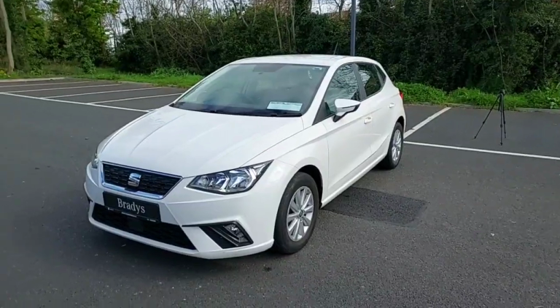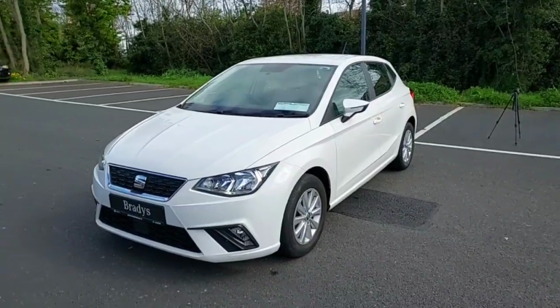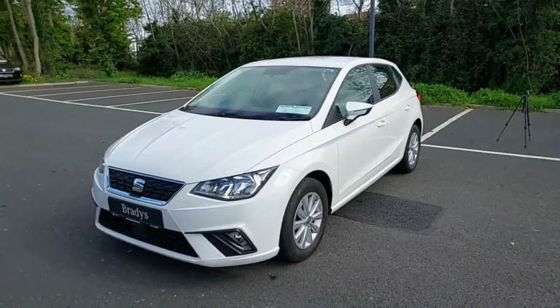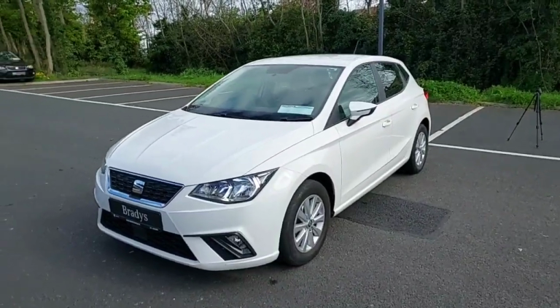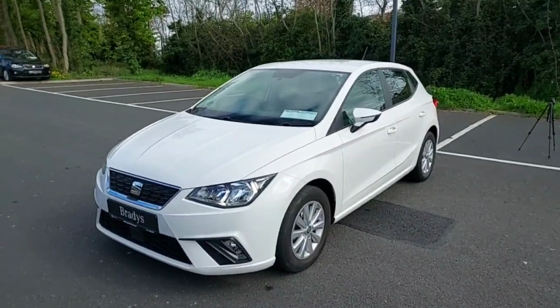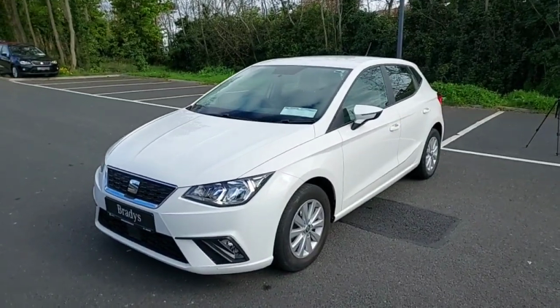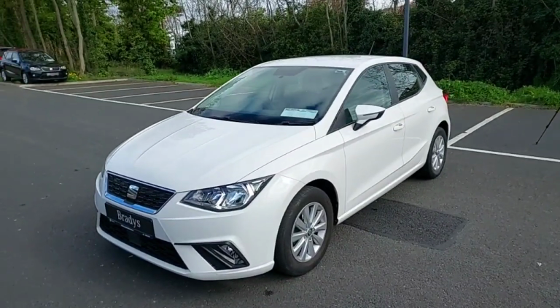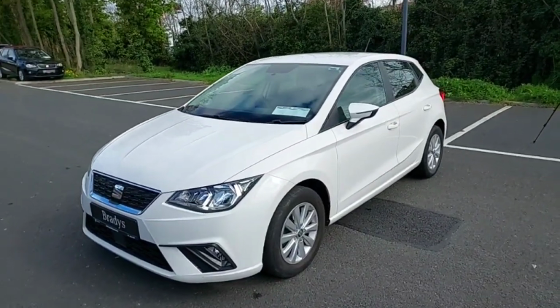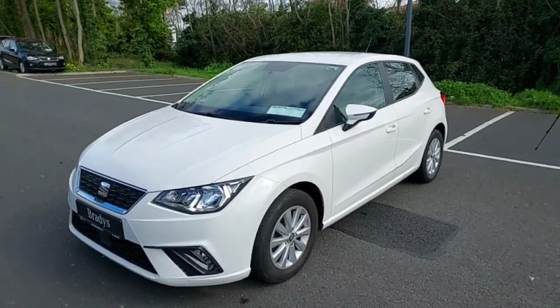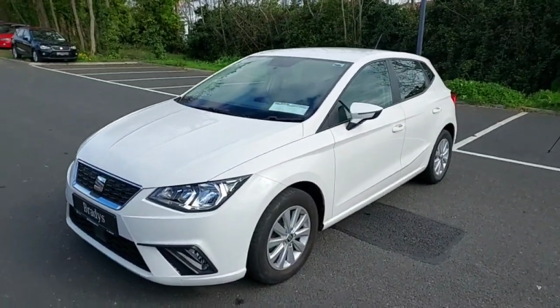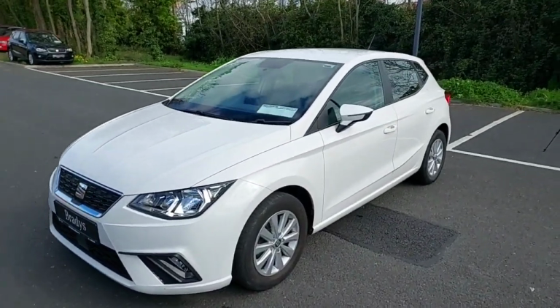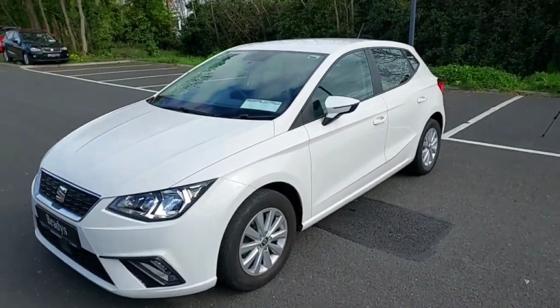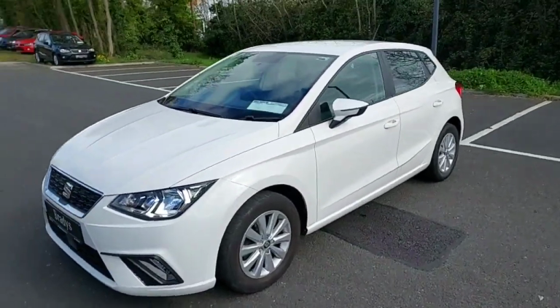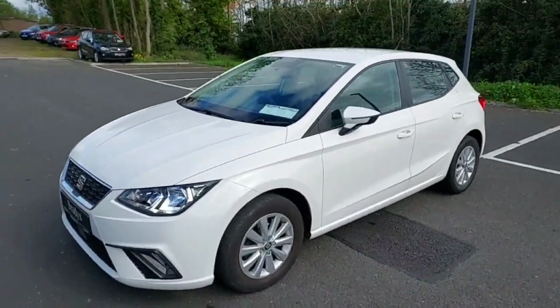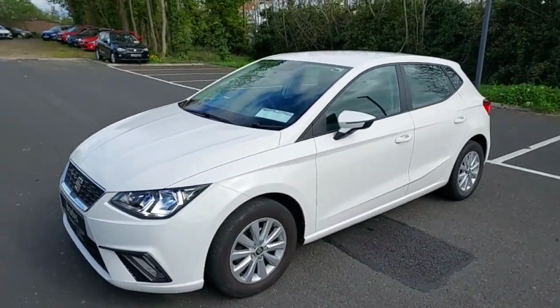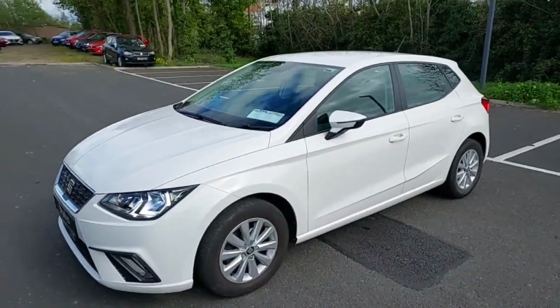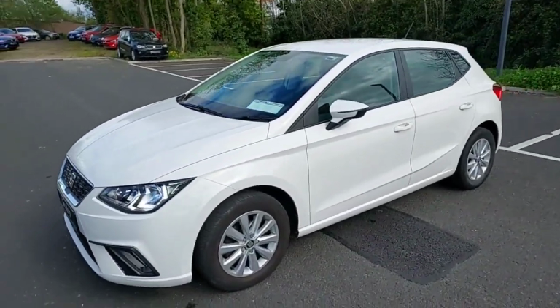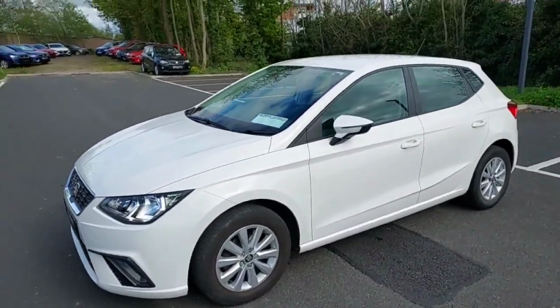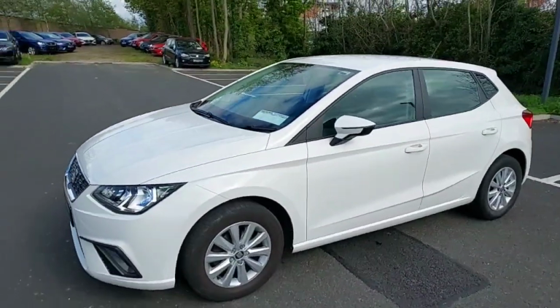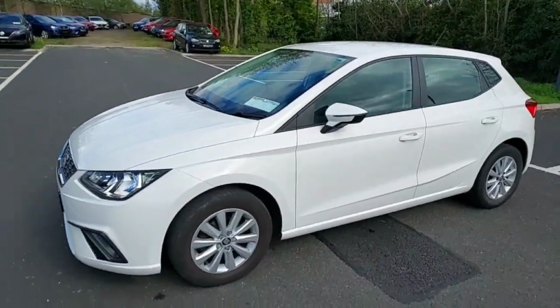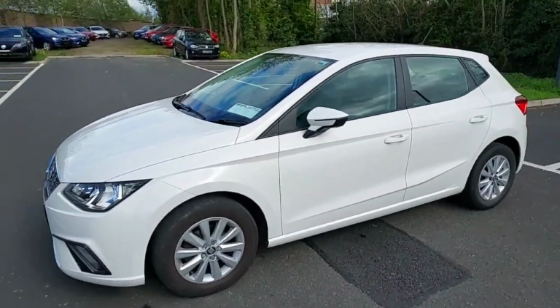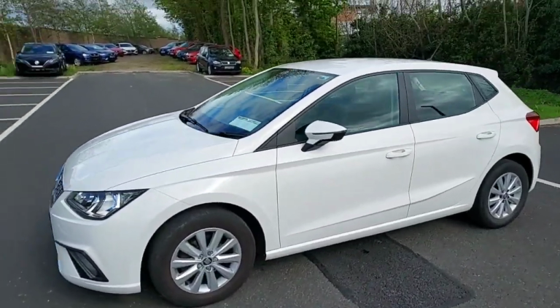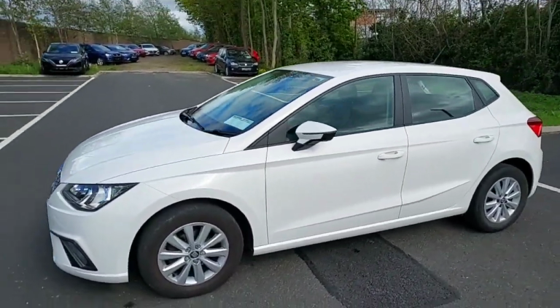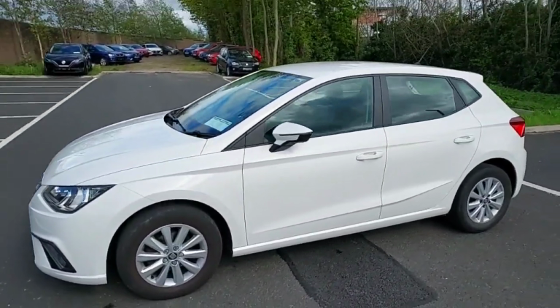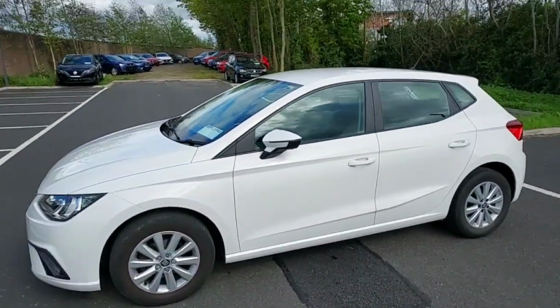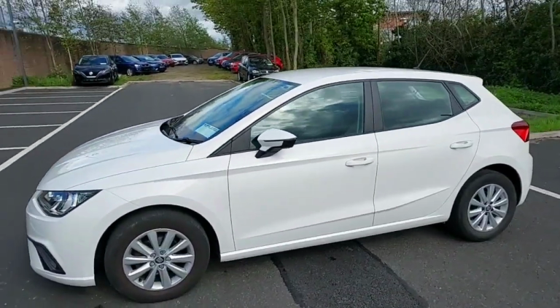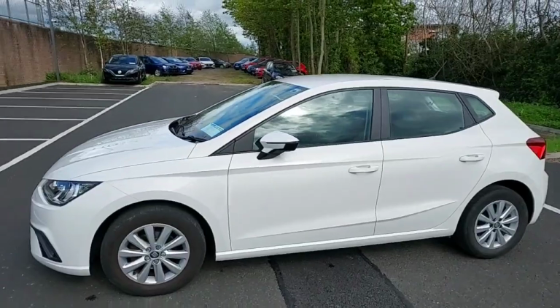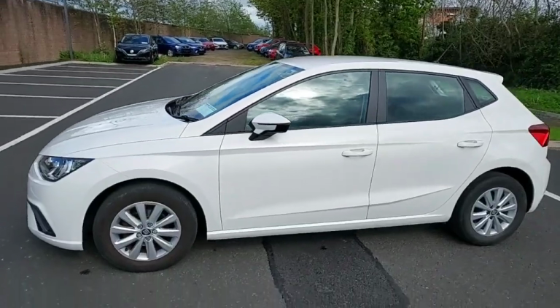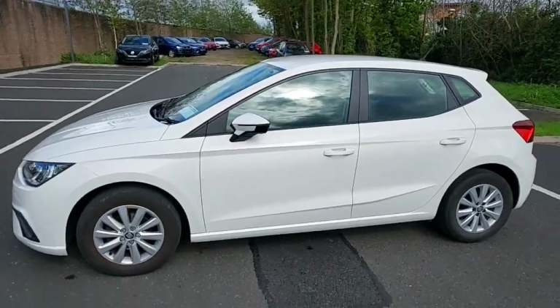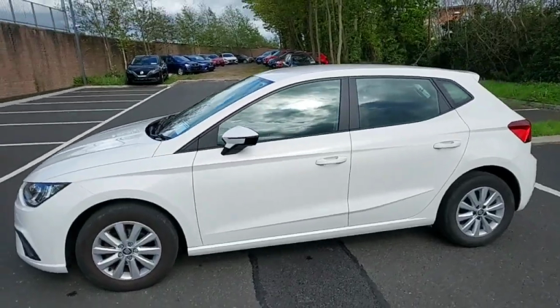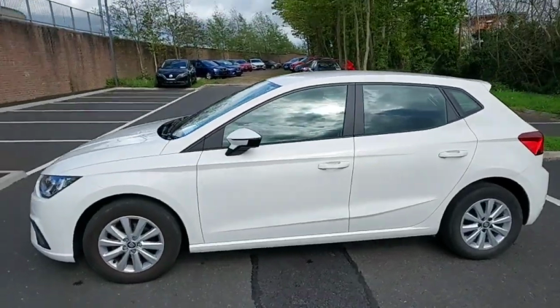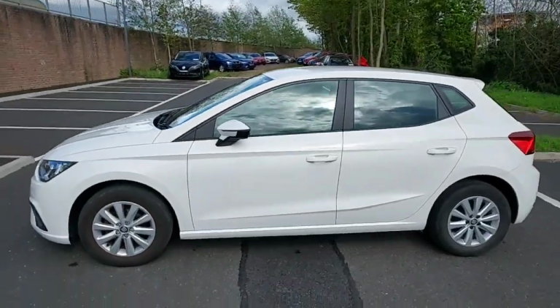Hey guys, Keane here from Brady's. Today I'm going to be showing you our 2018 Seat Ibiza.